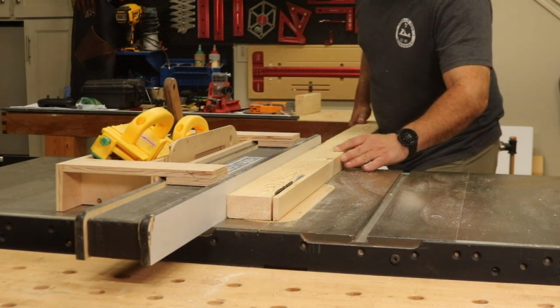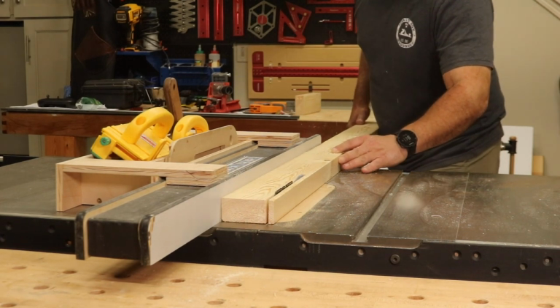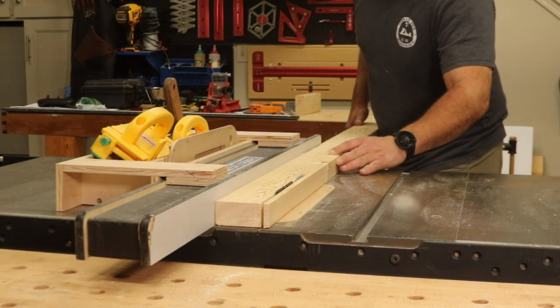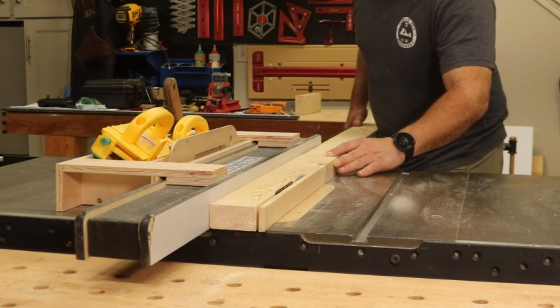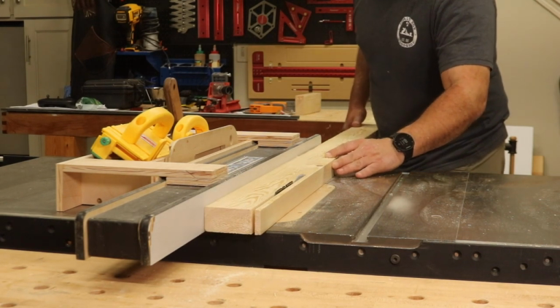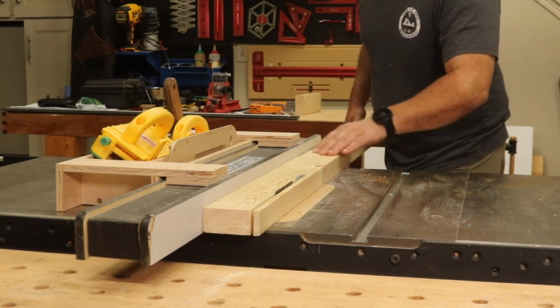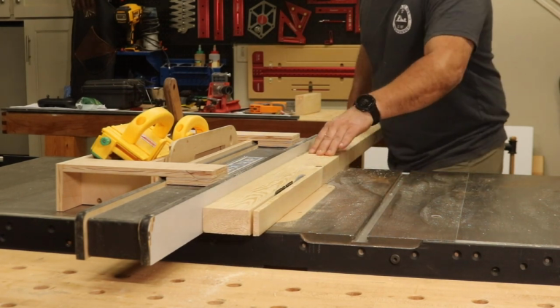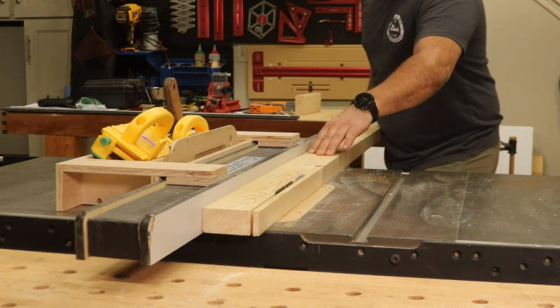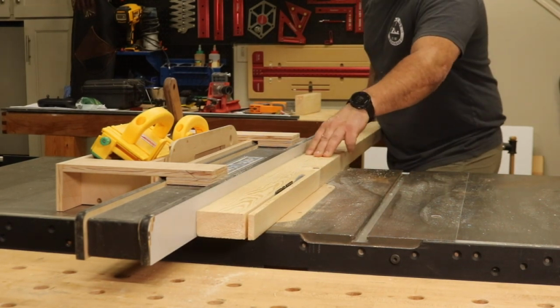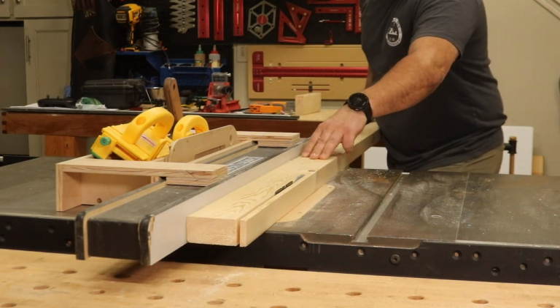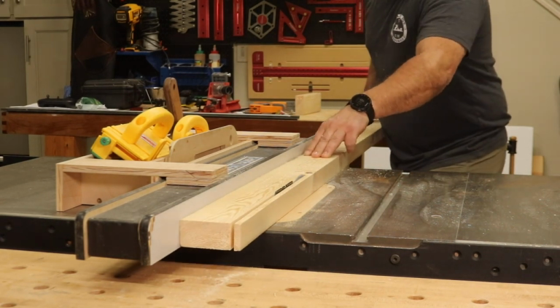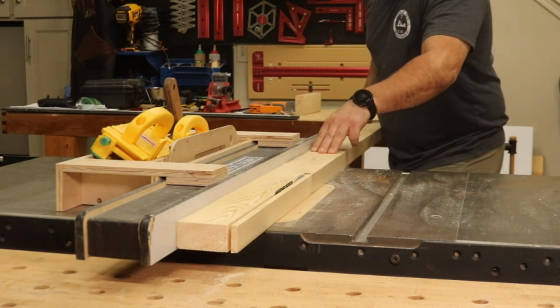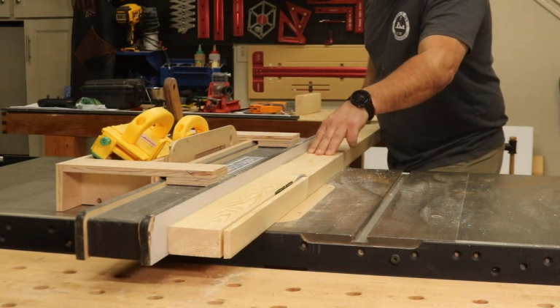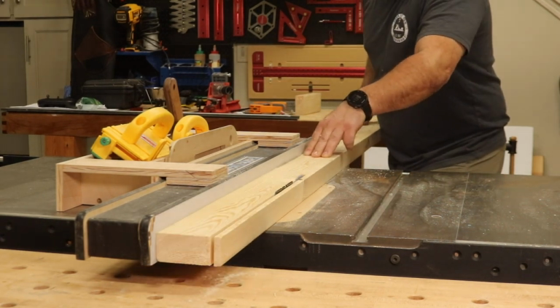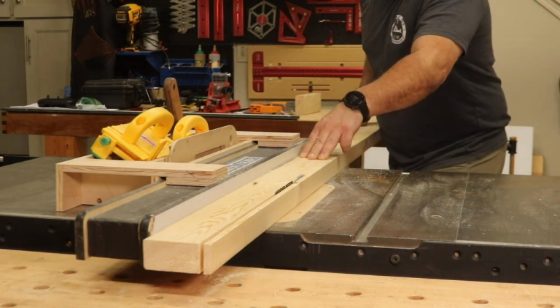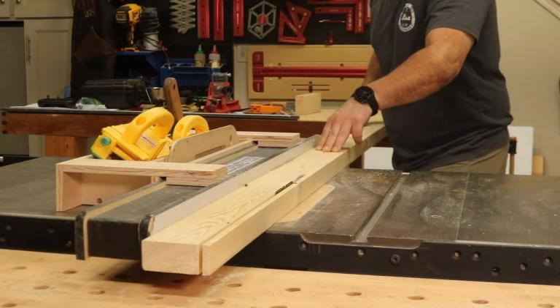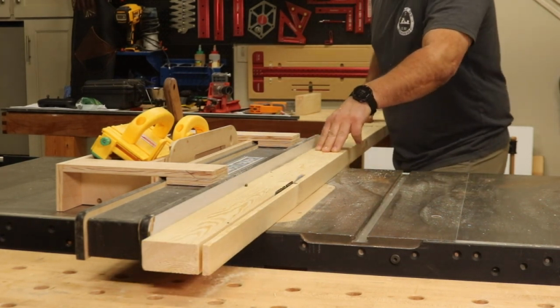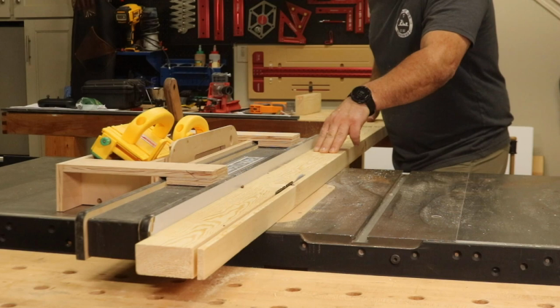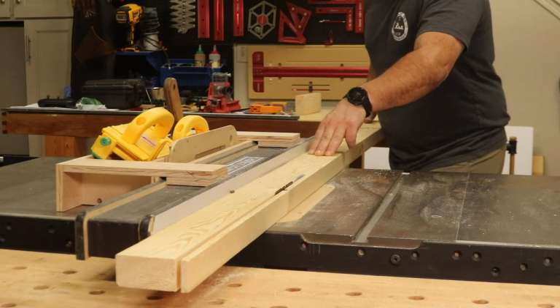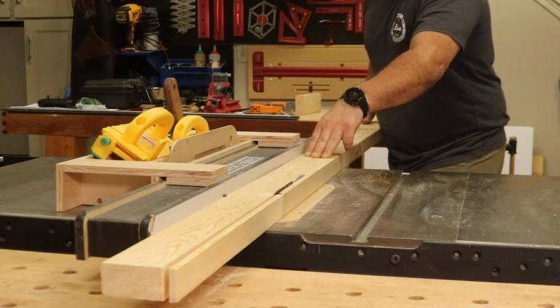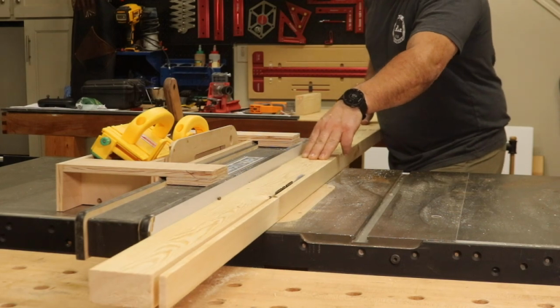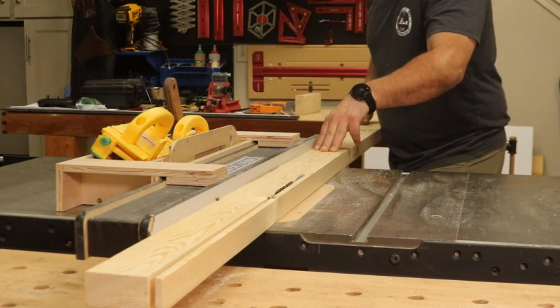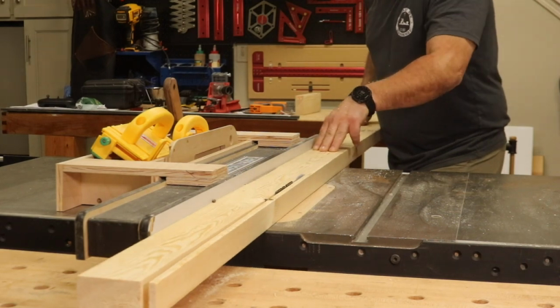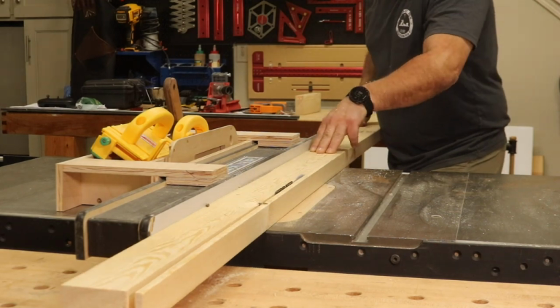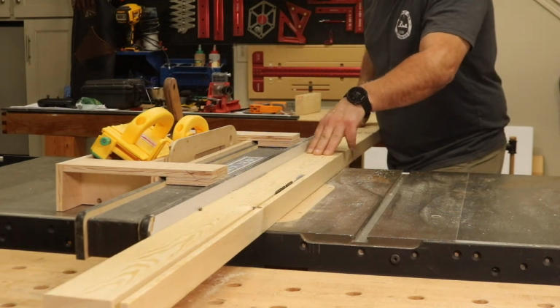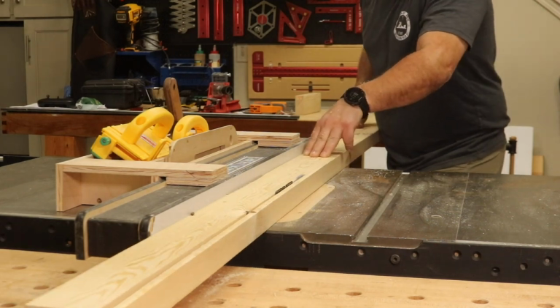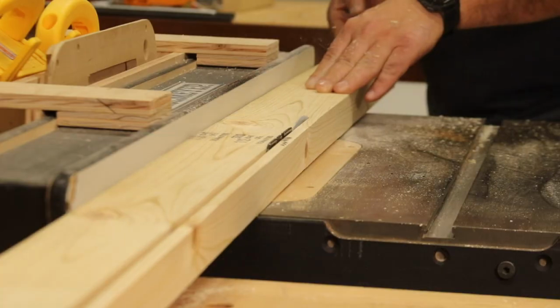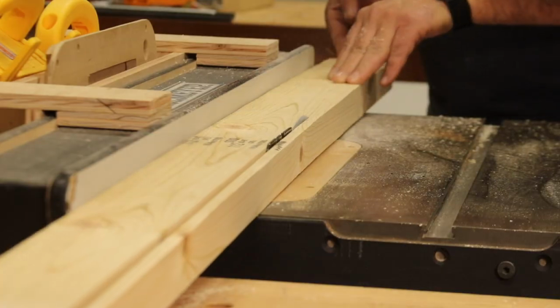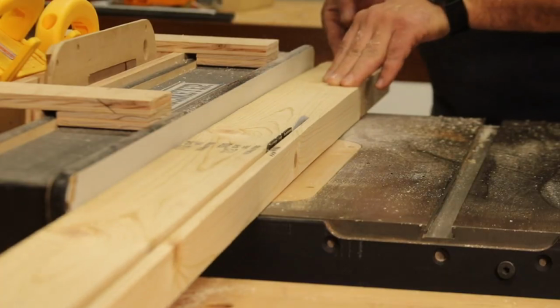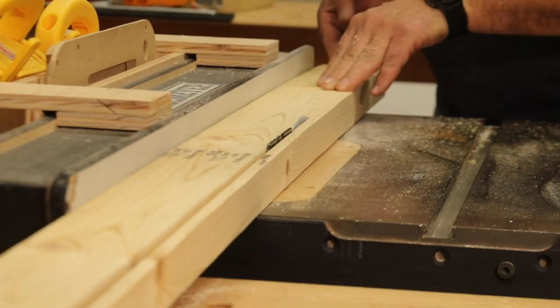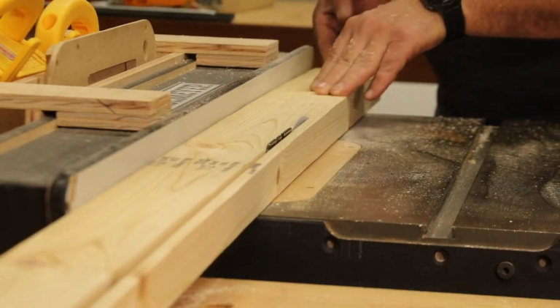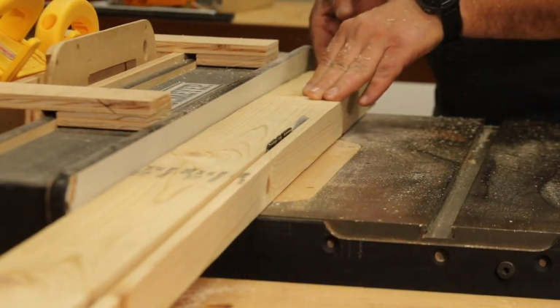Using my table saw, I went ahead and cut one half of an inch off the width of two 2x4s and then set them aside for later.